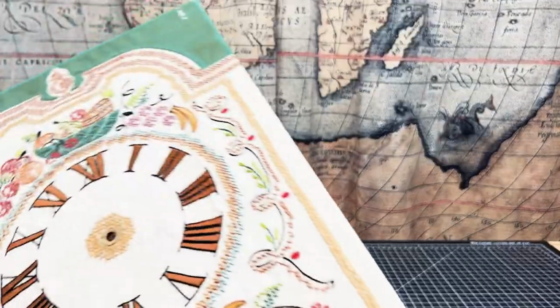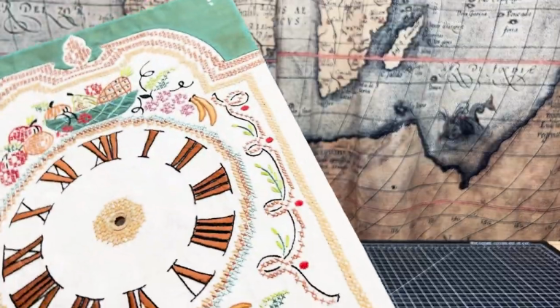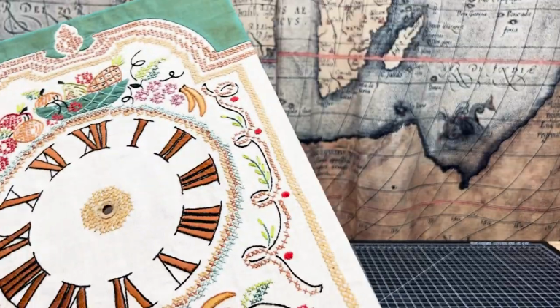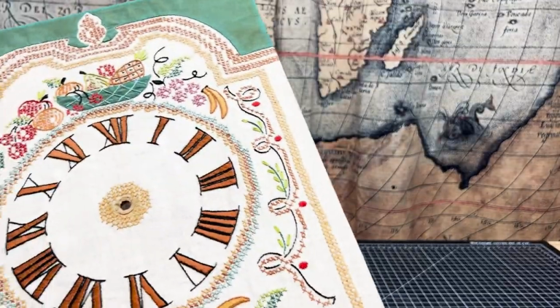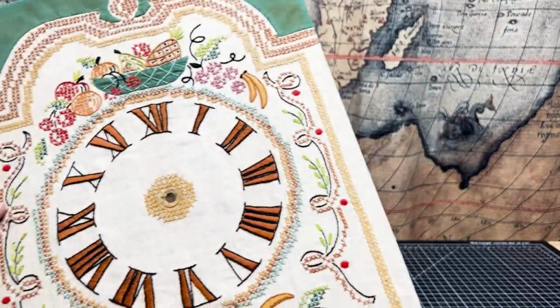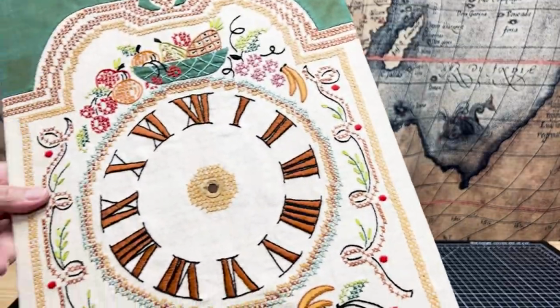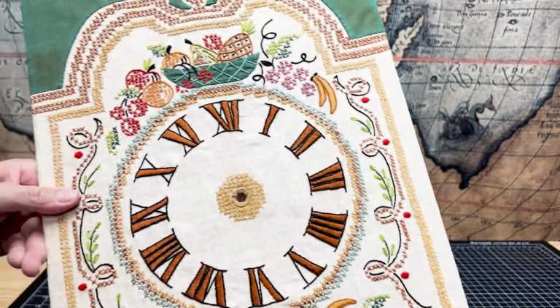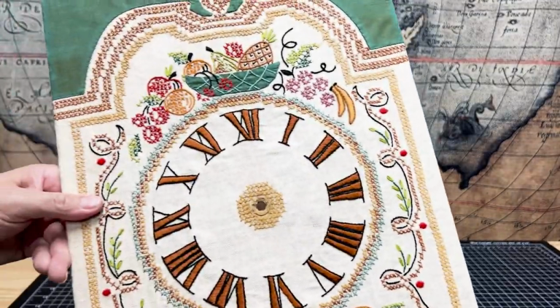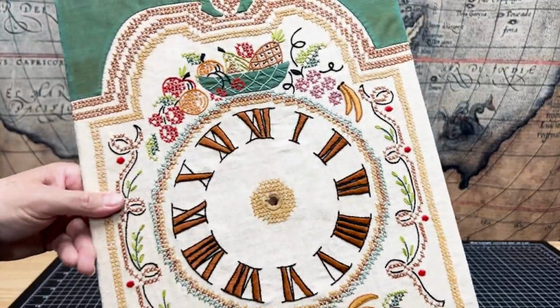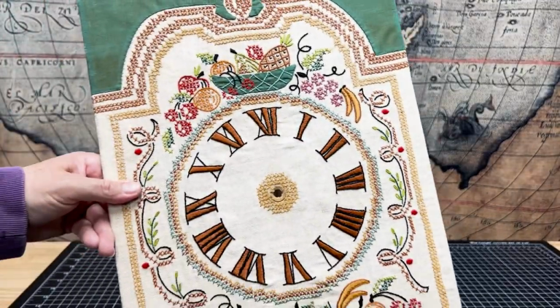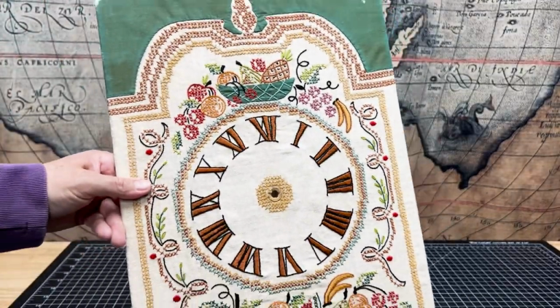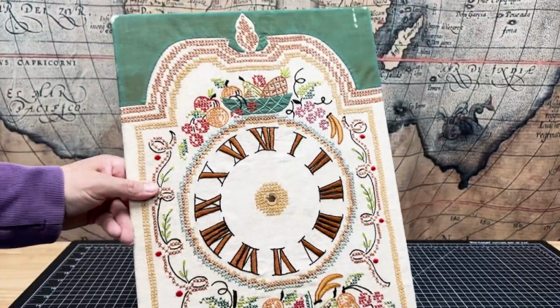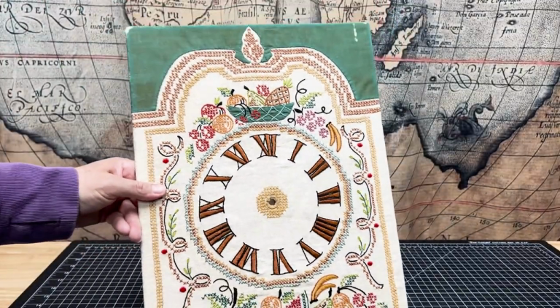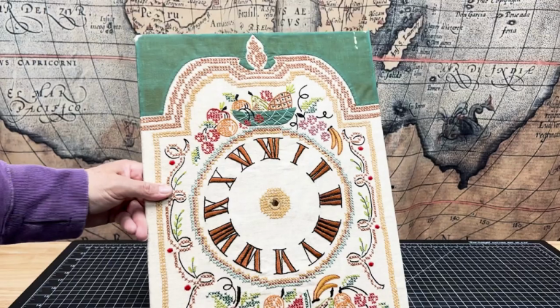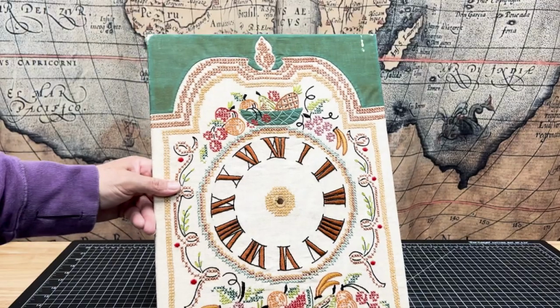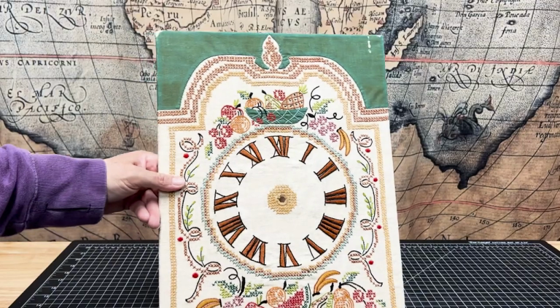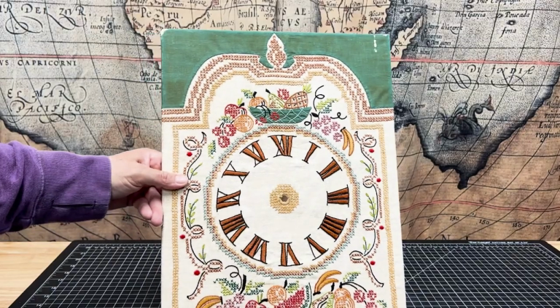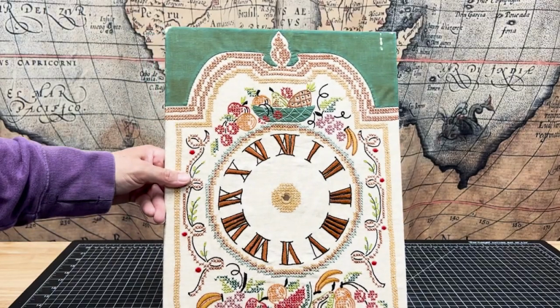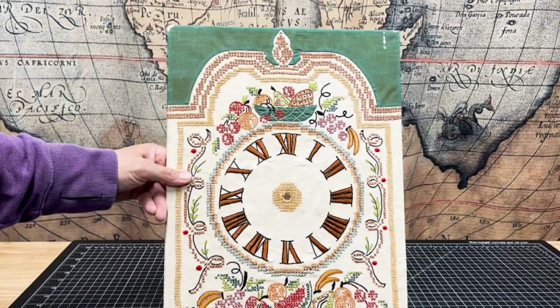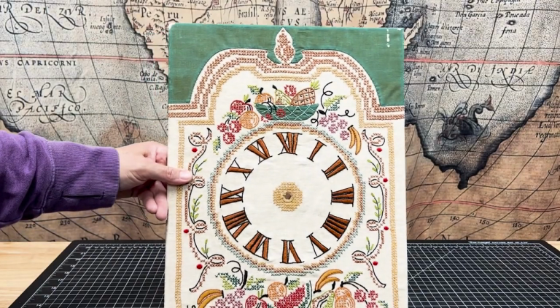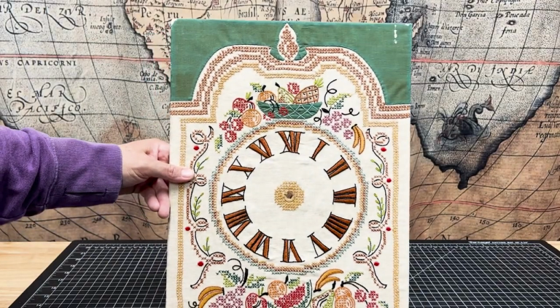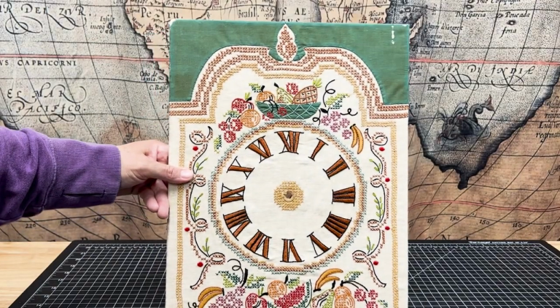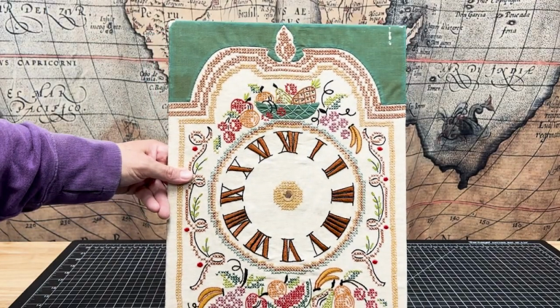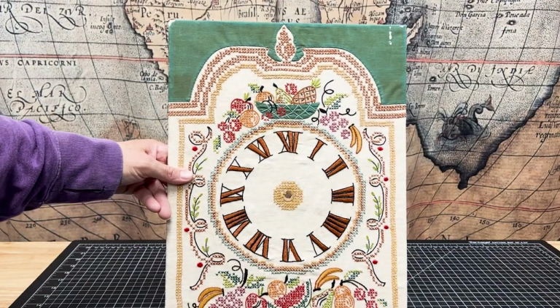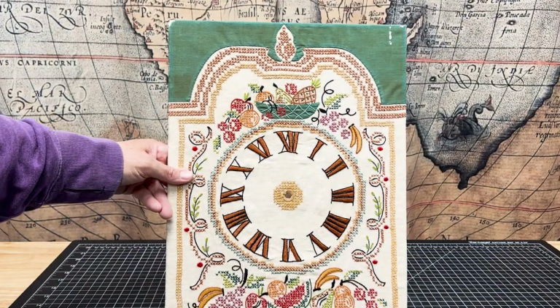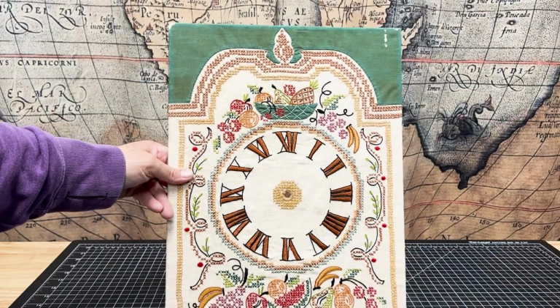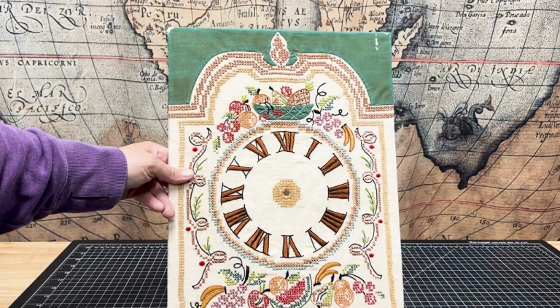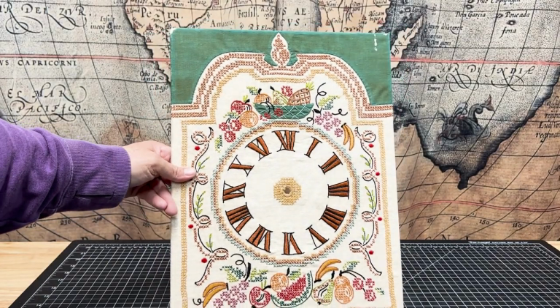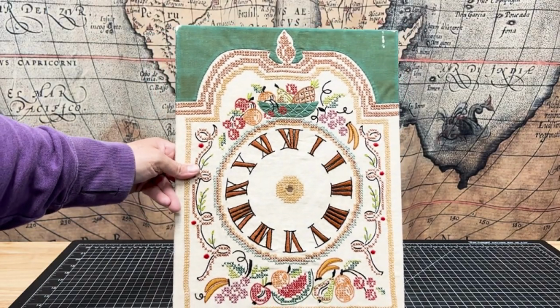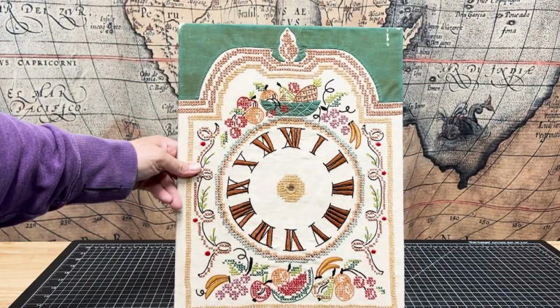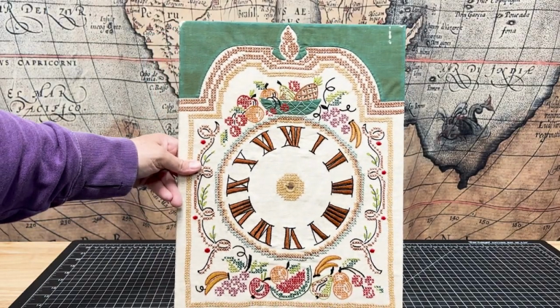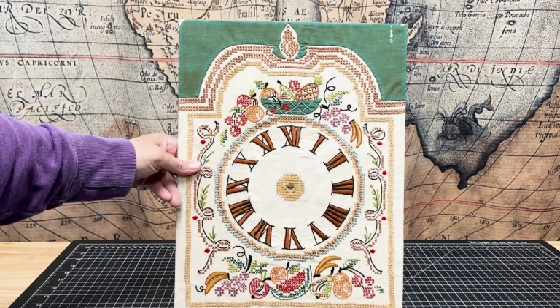So my plan is to get it running again and make a frame for it so I can hang it on the wall of my craft room.